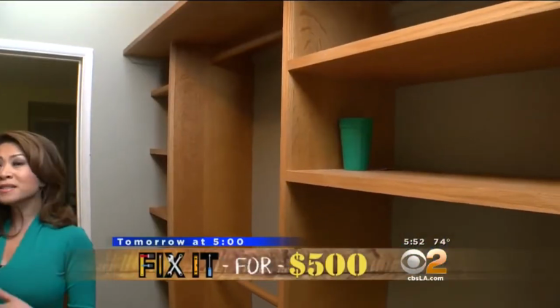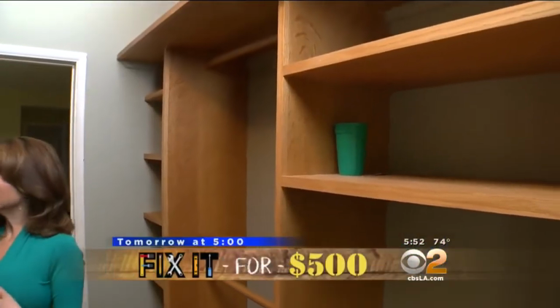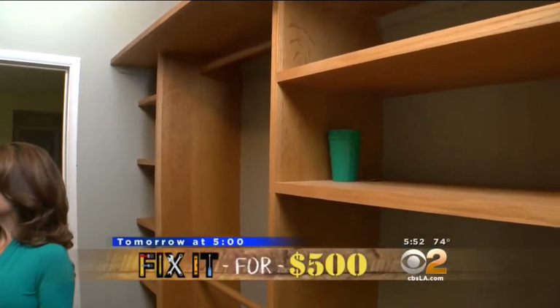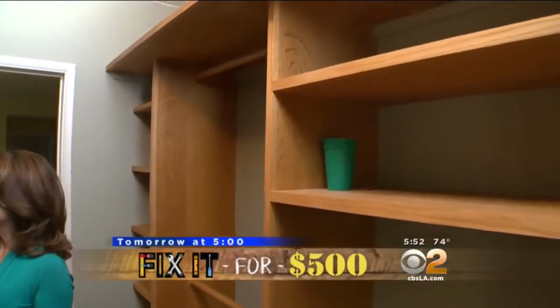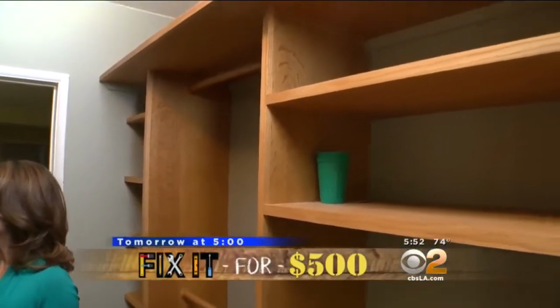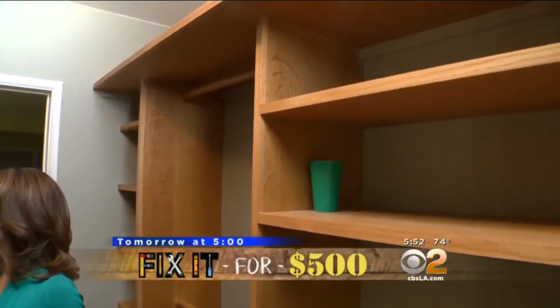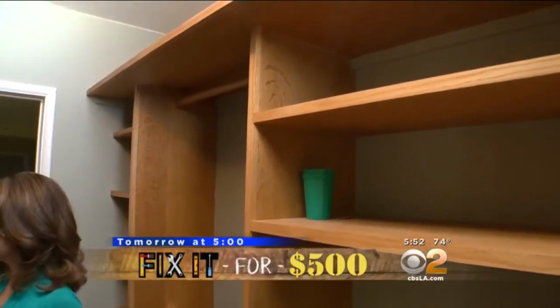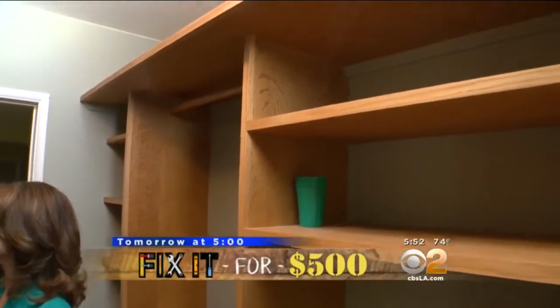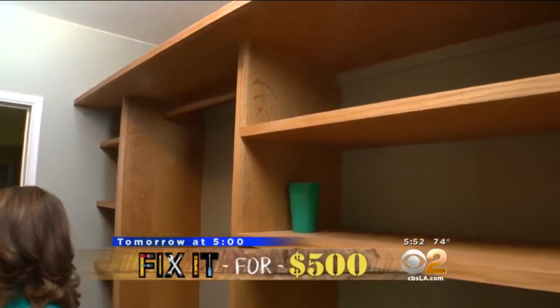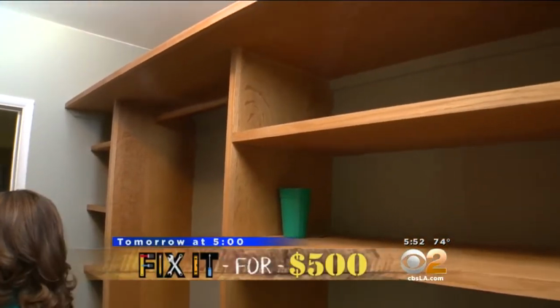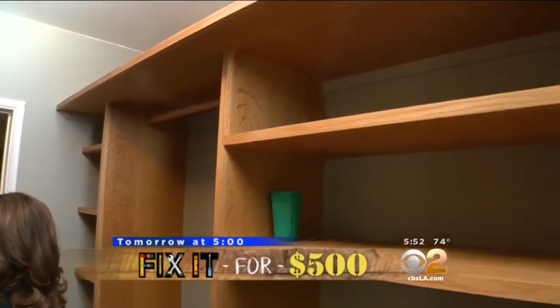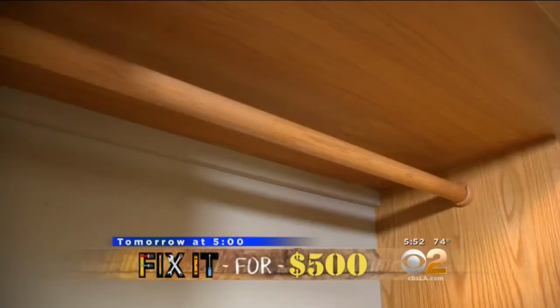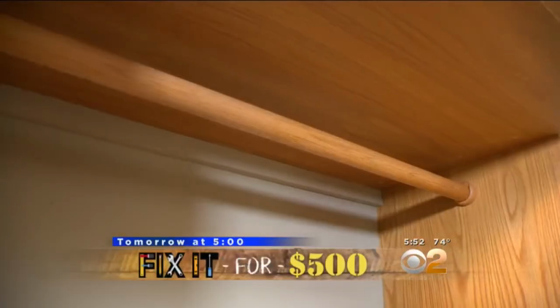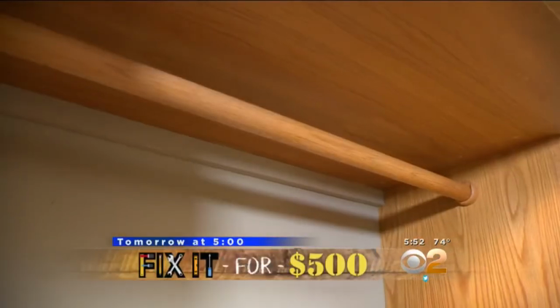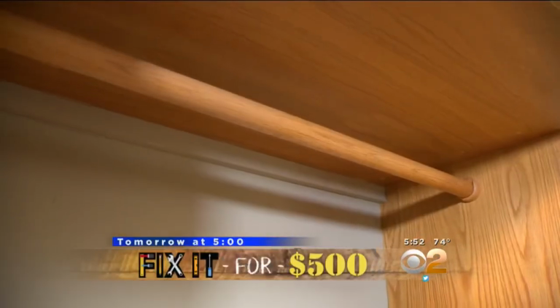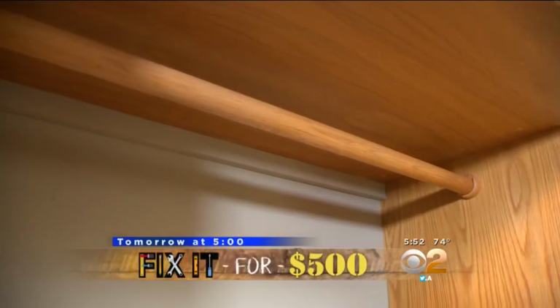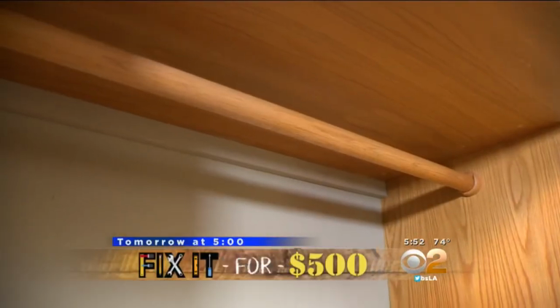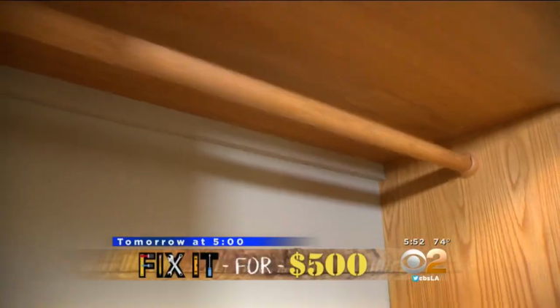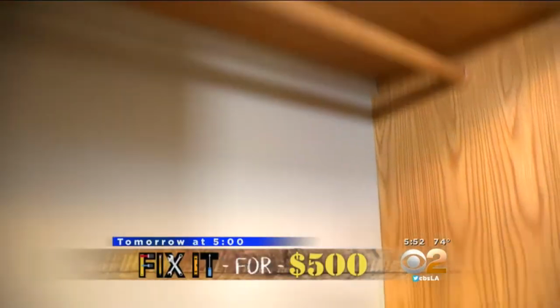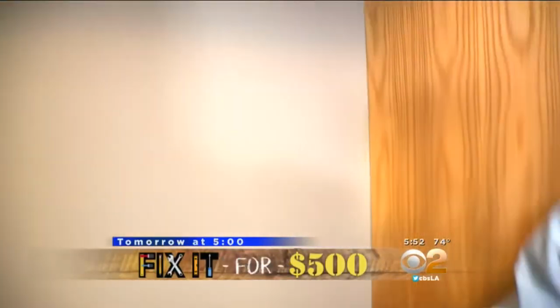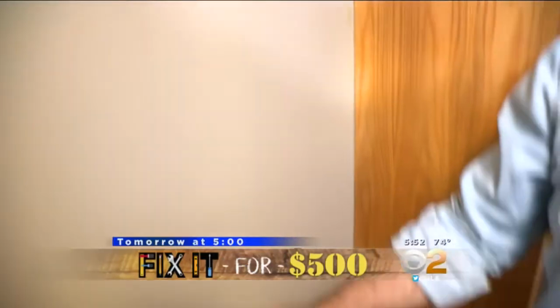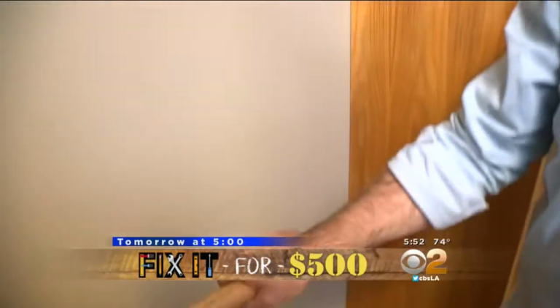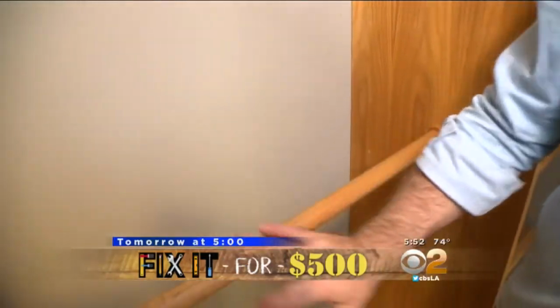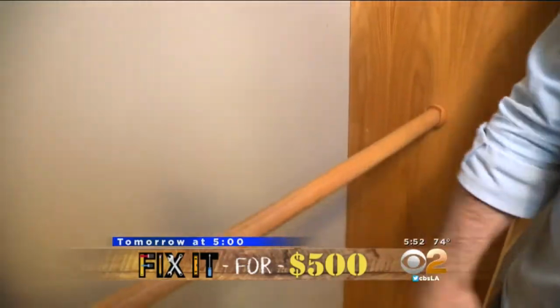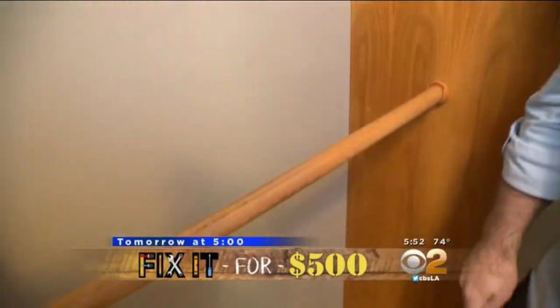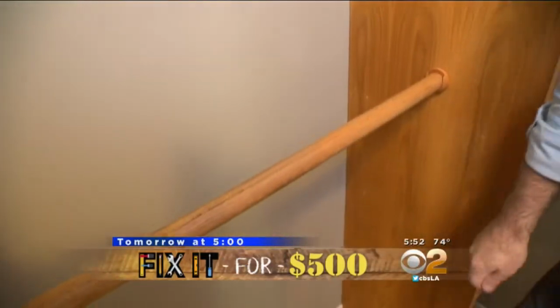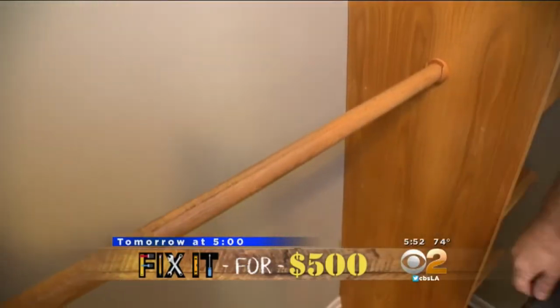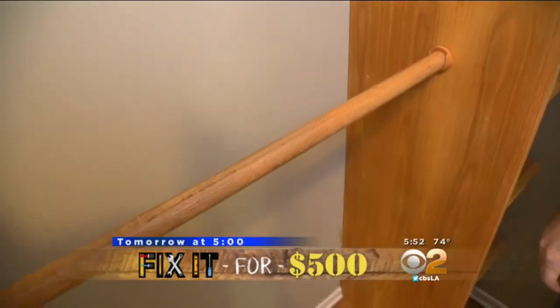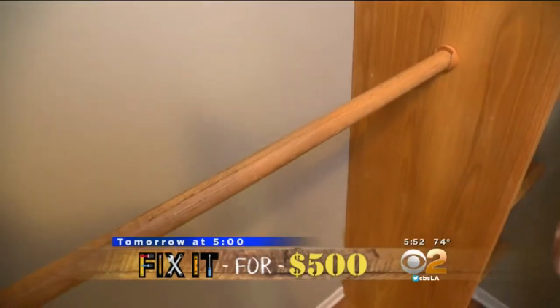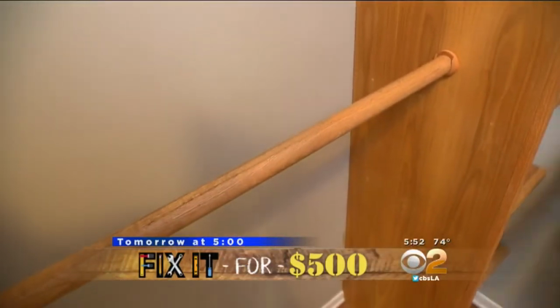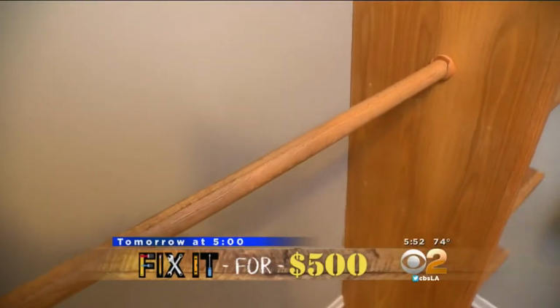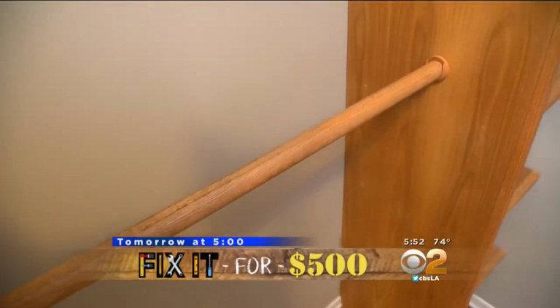And tomorrow at 5, Lena and Paul are fixing your closet with a $500 makeover that will help you stay organized.